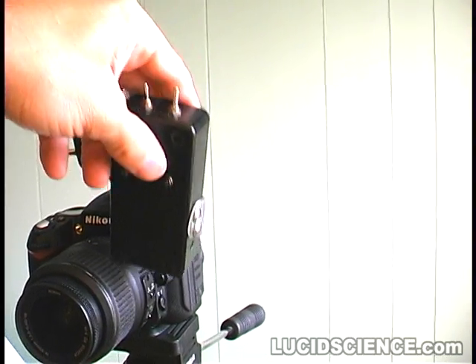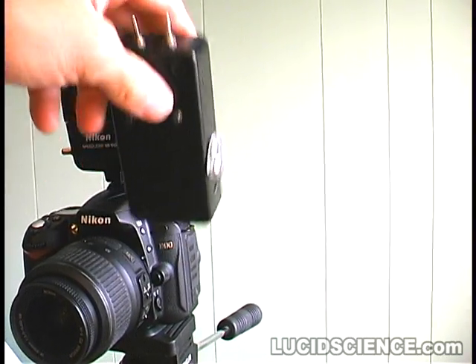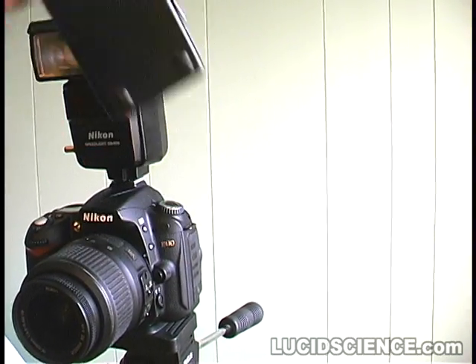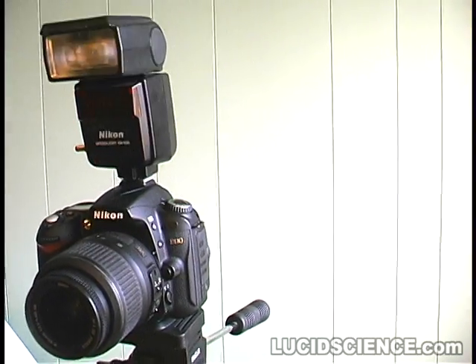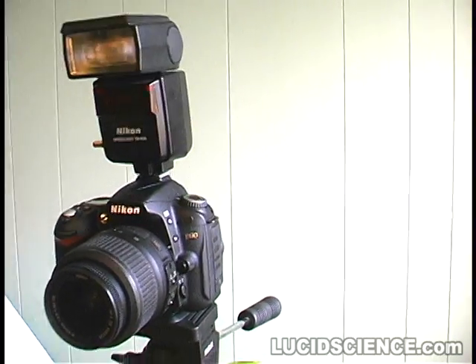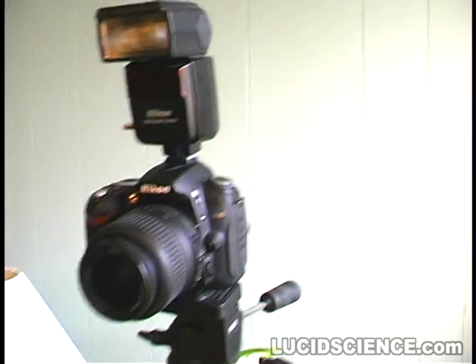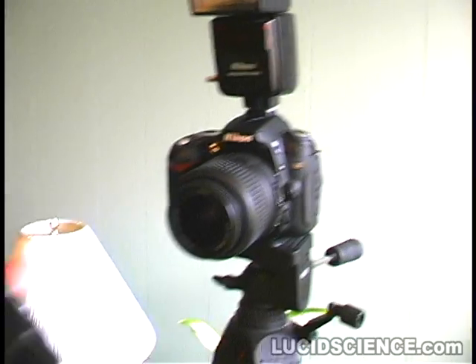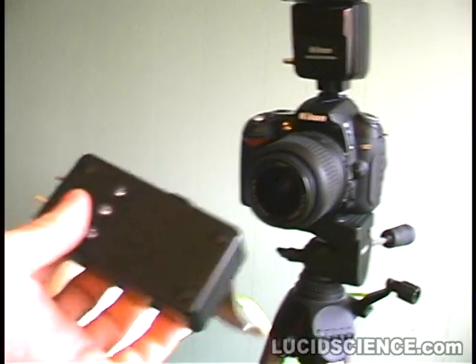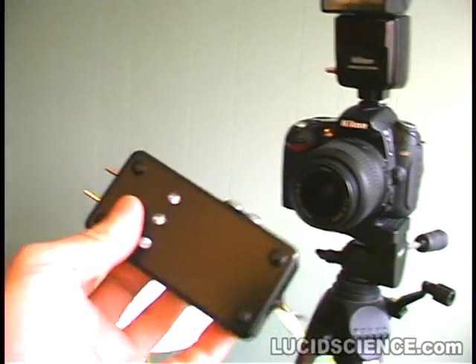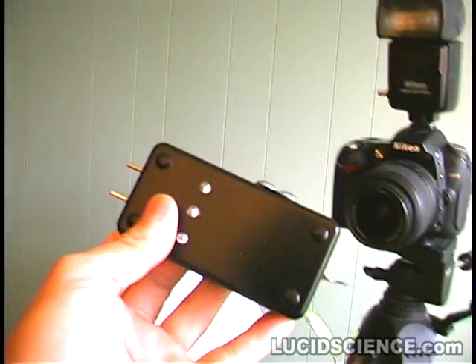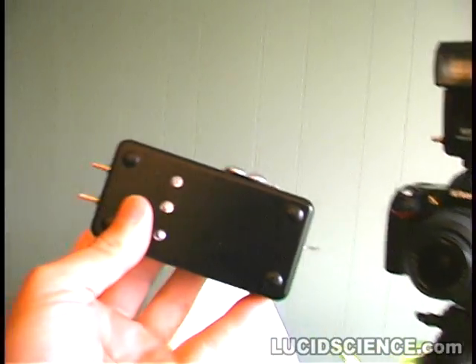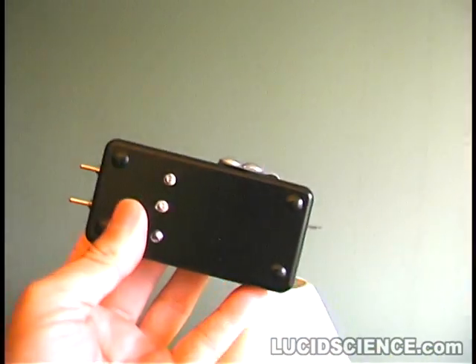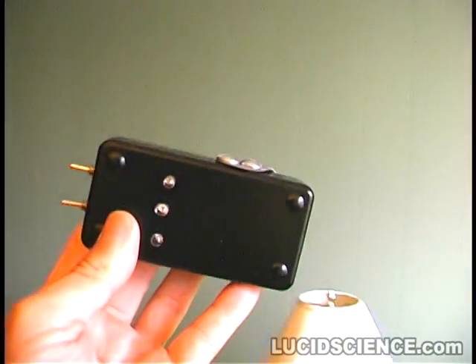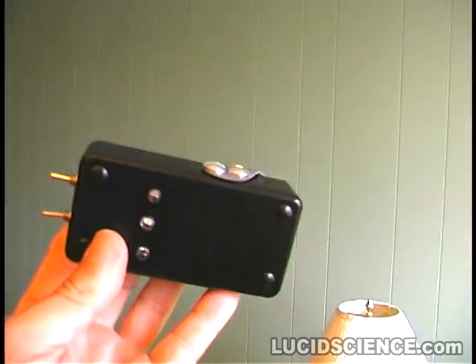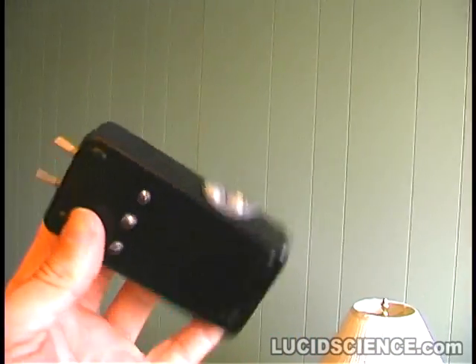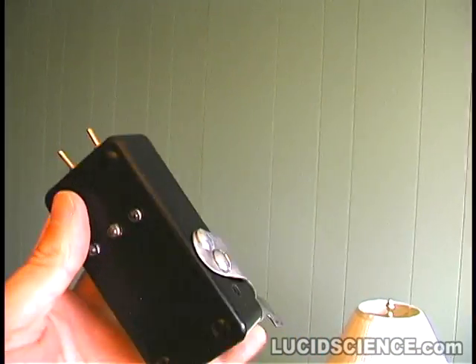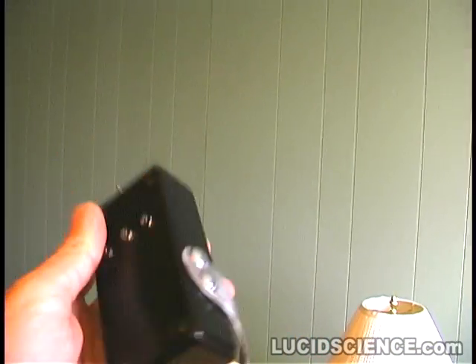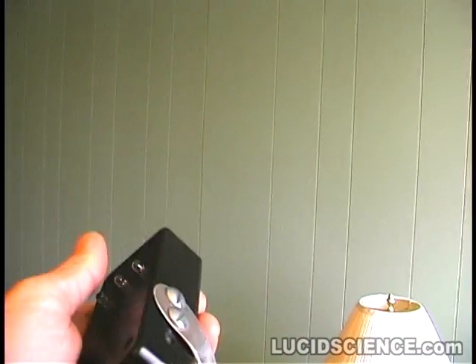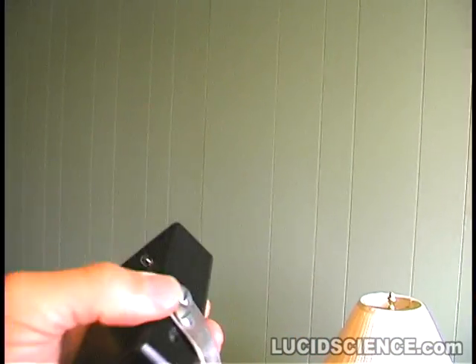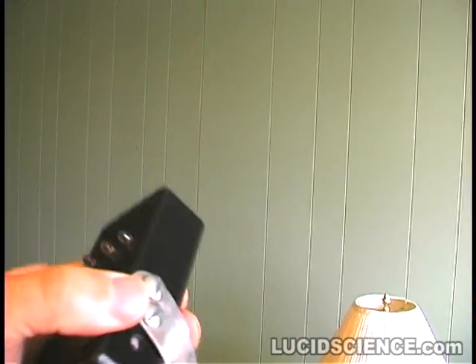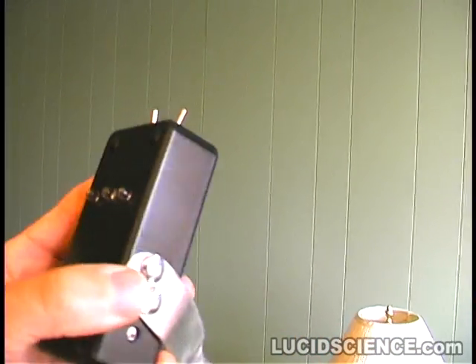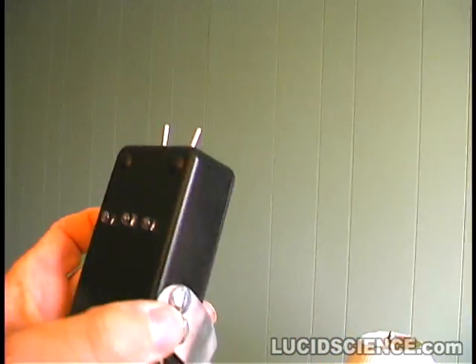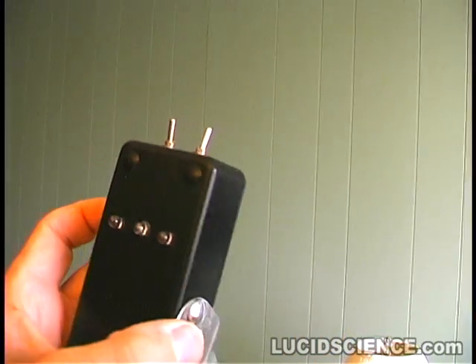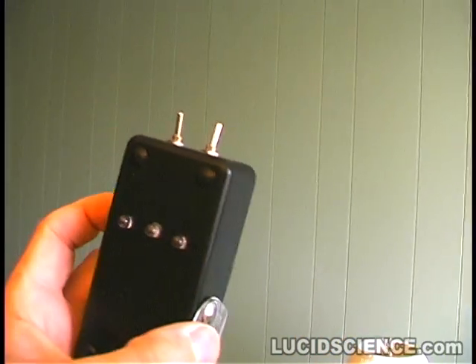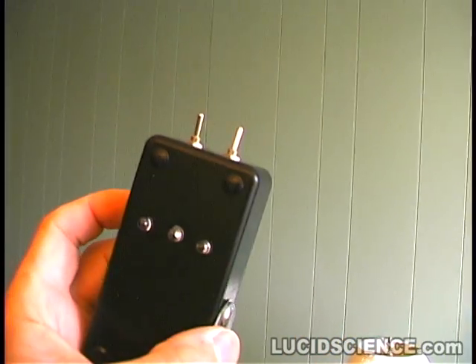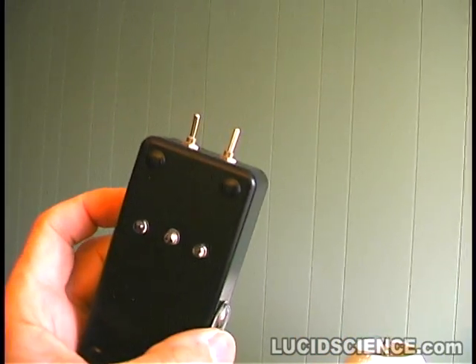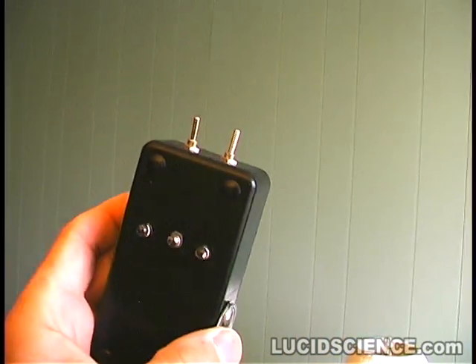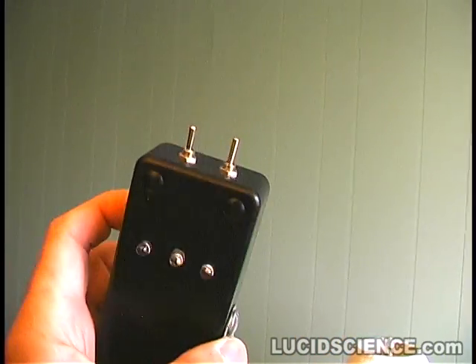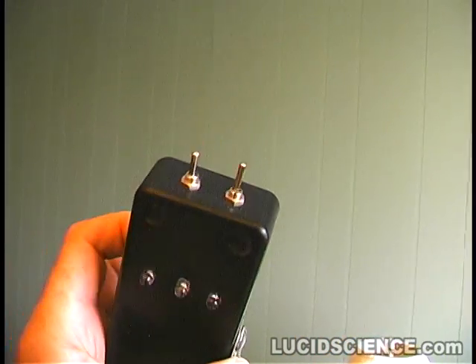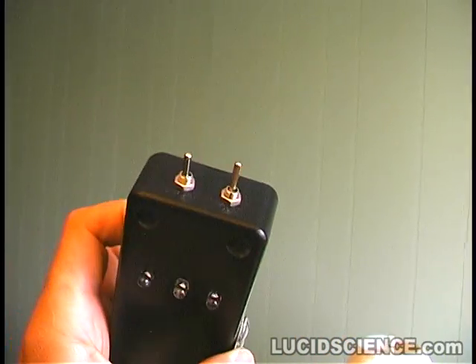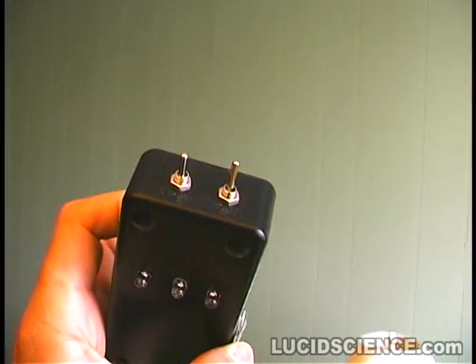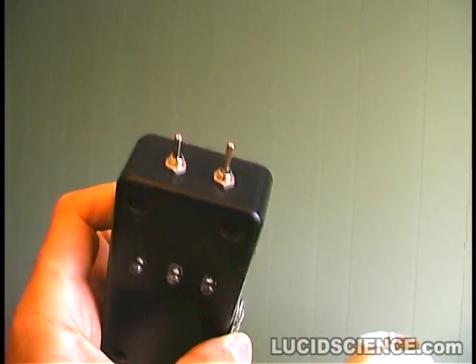The LucidScience Clapsnap is easy to build, open source, and can be modified to suit your needs.